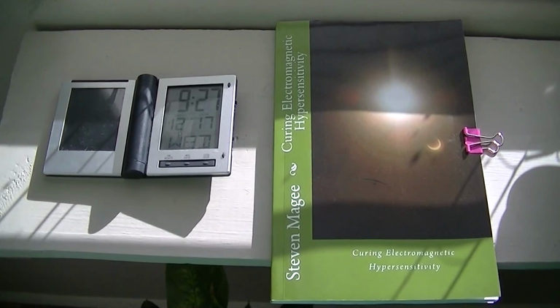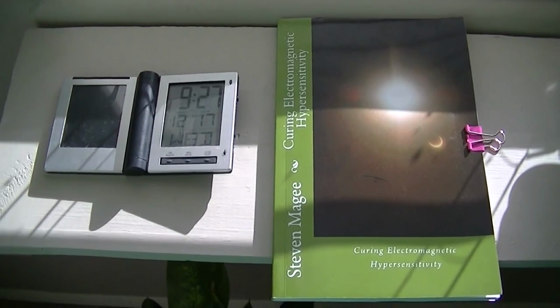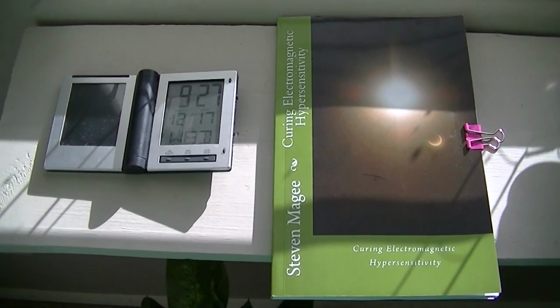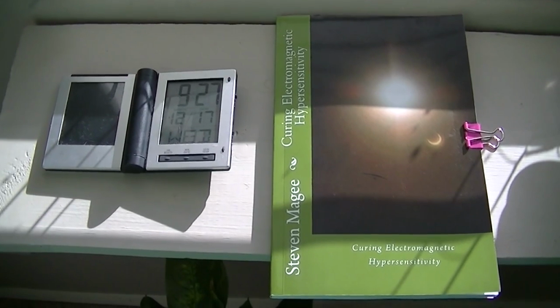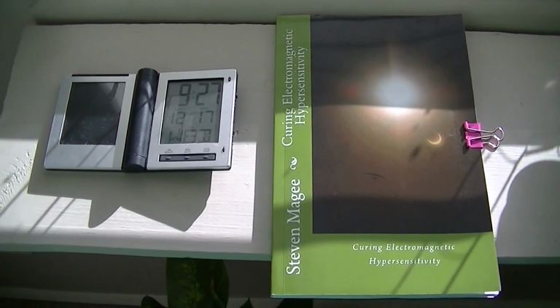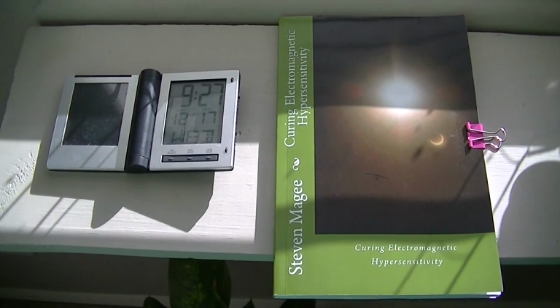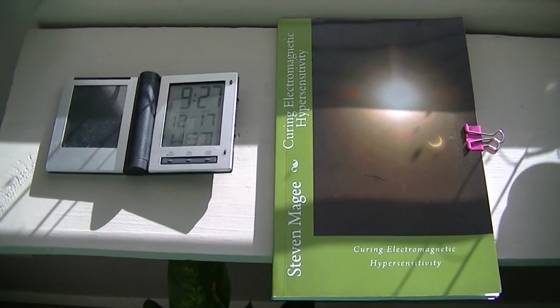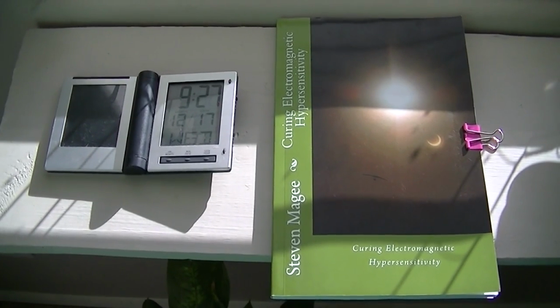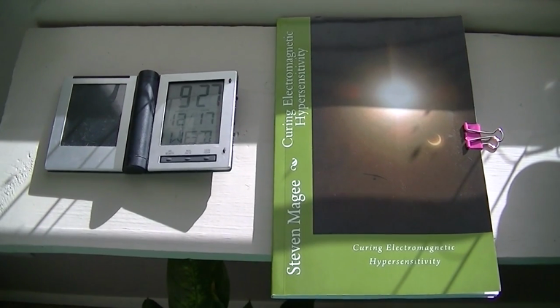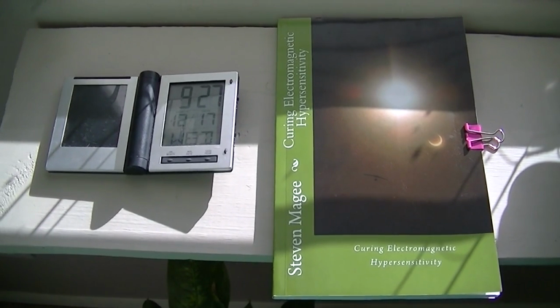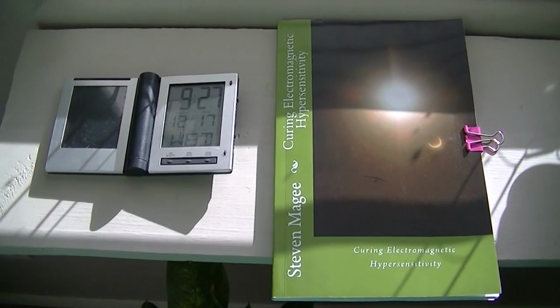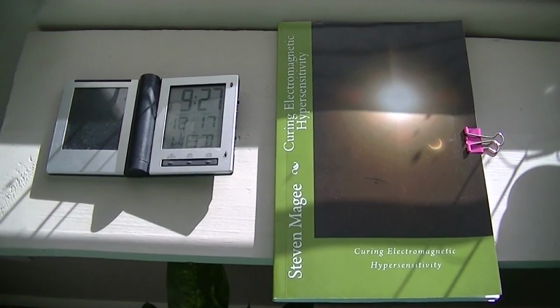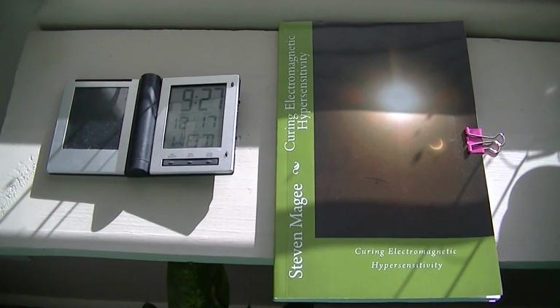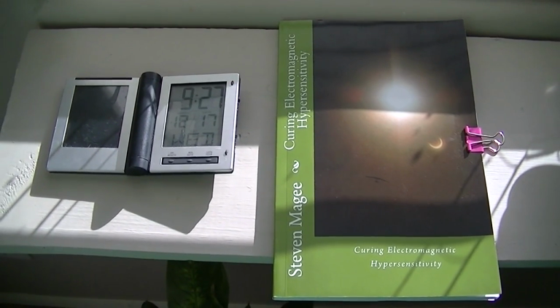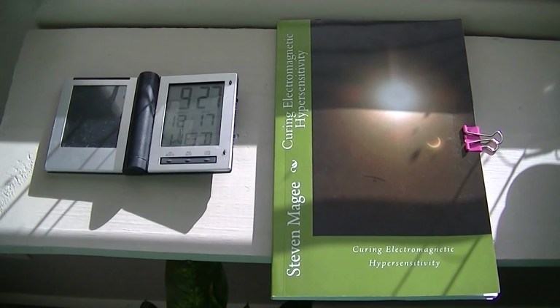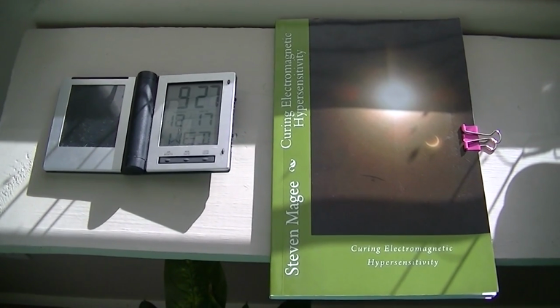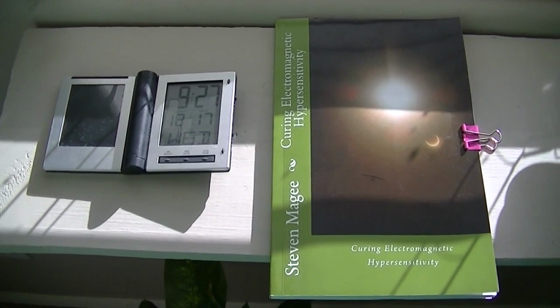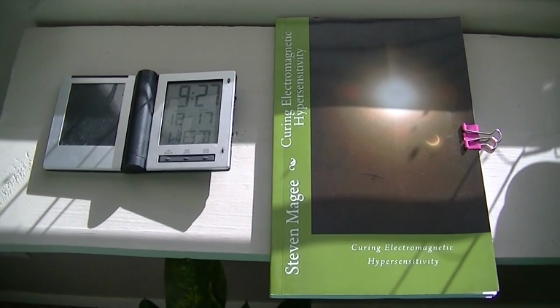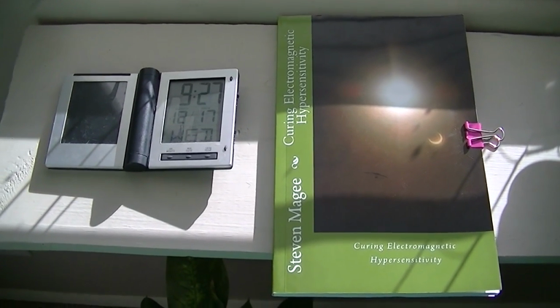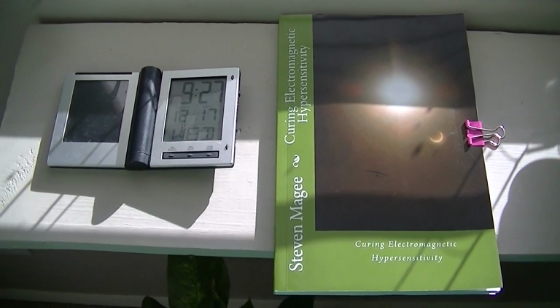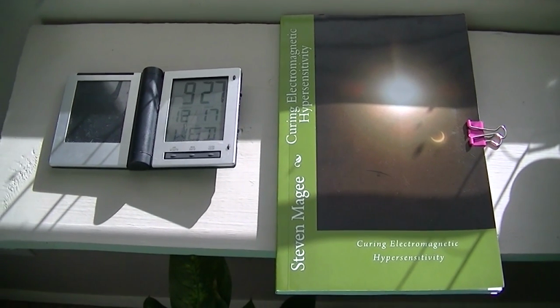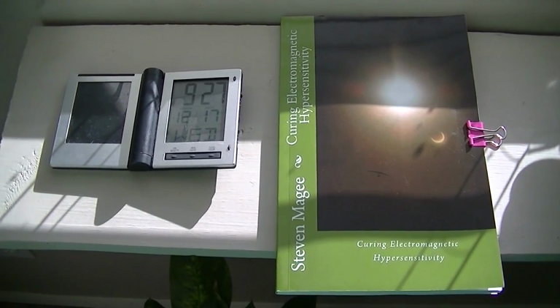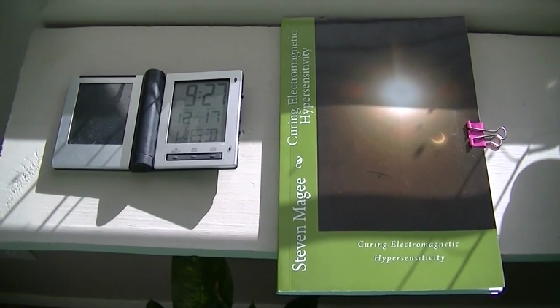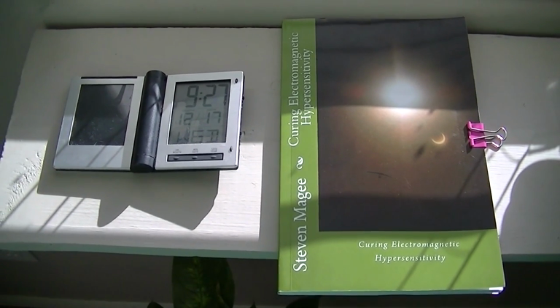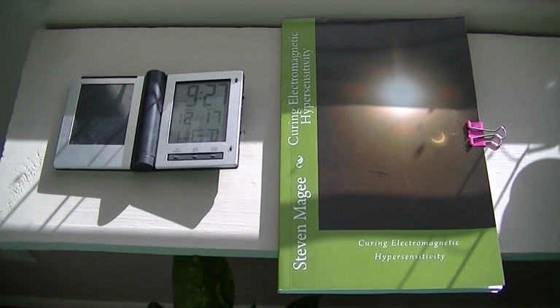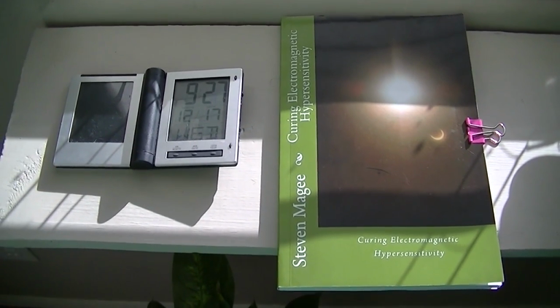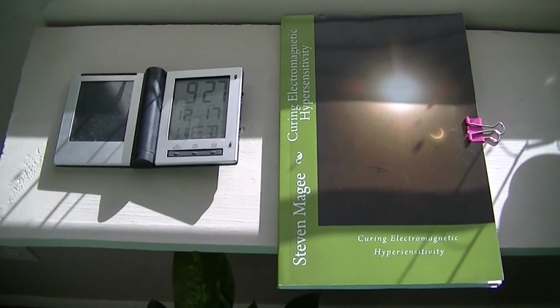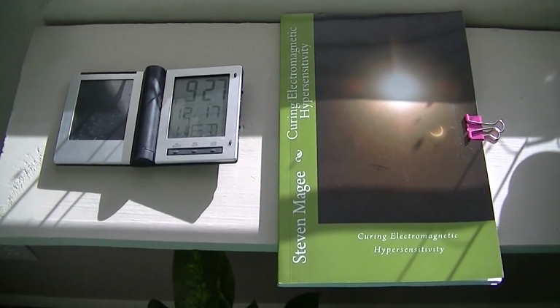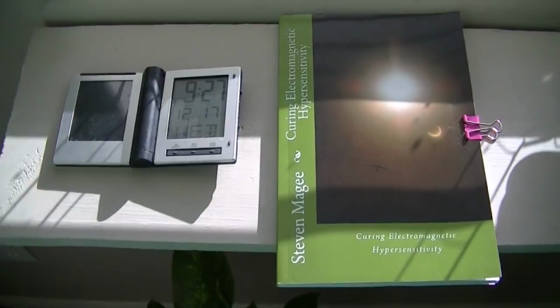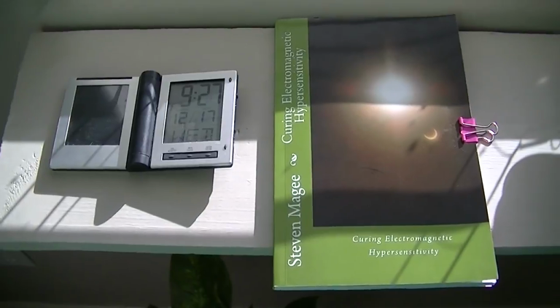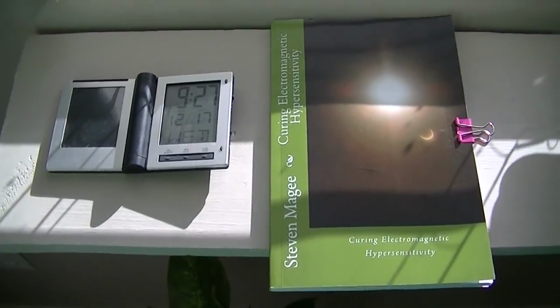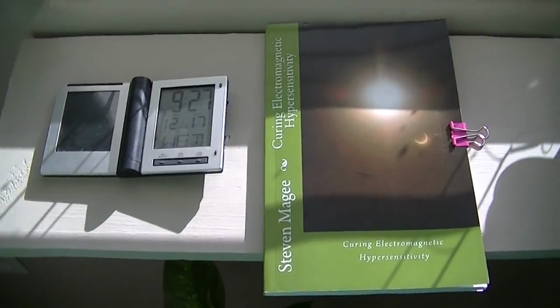Hi, my name is Stephen Magee and I'm the author of Curing Electromagnetic Hypersensitivity.